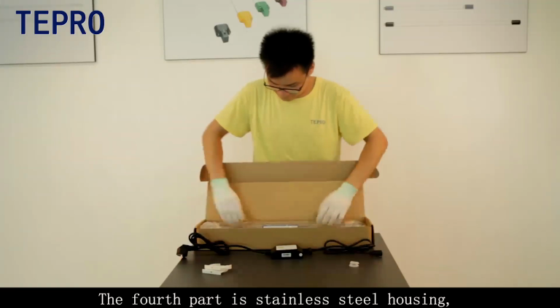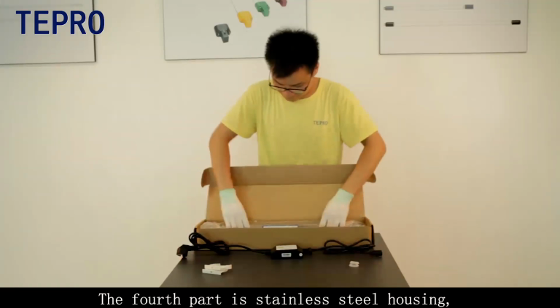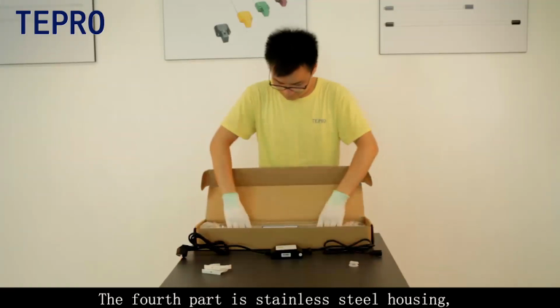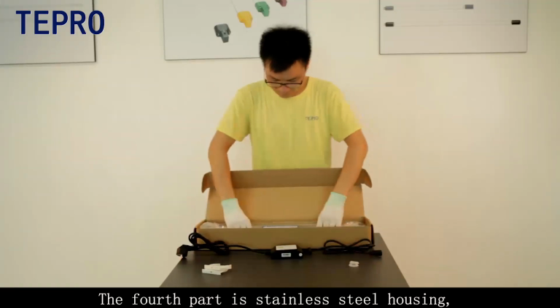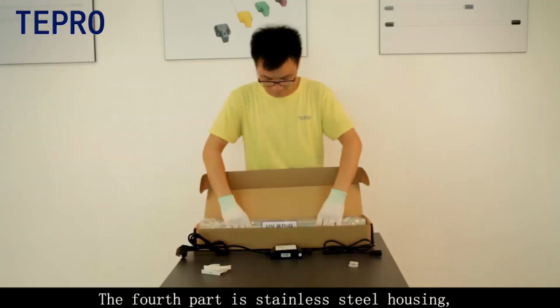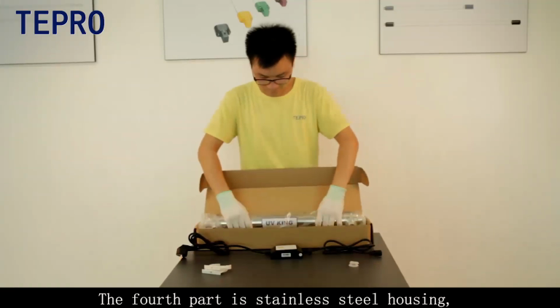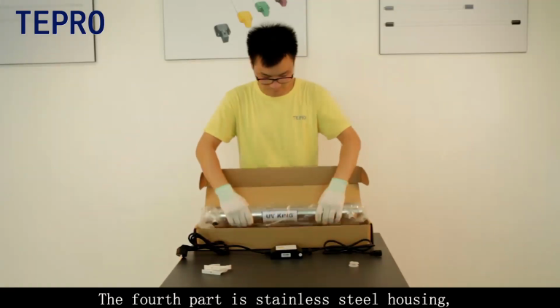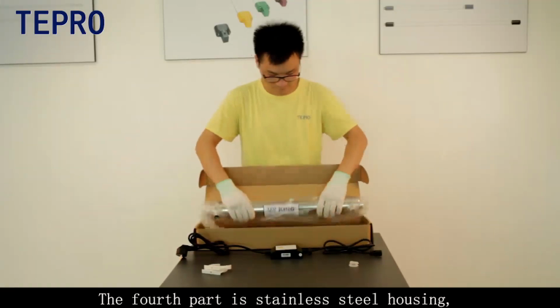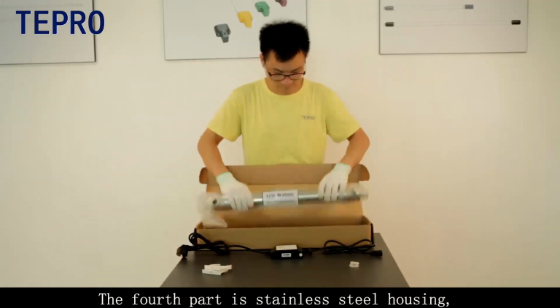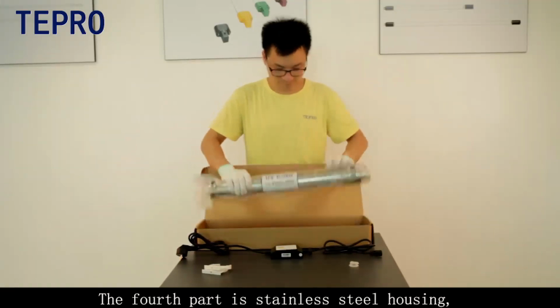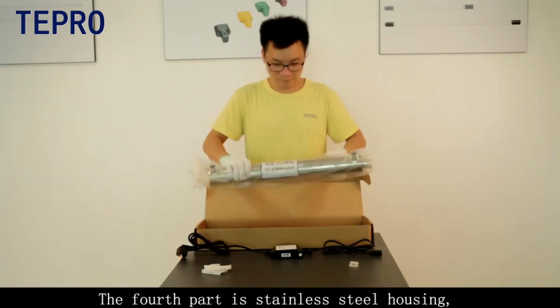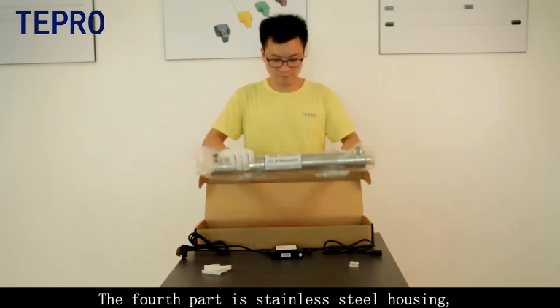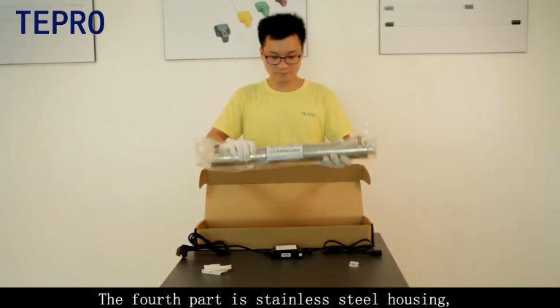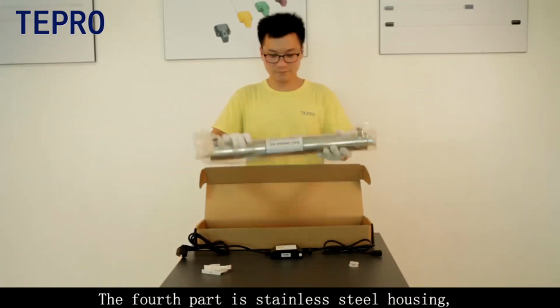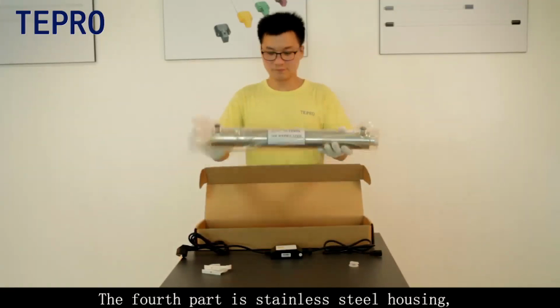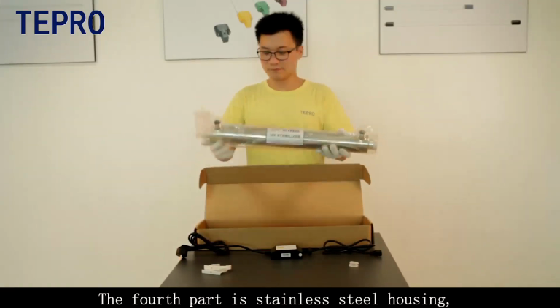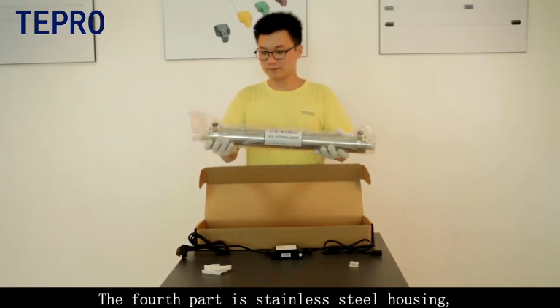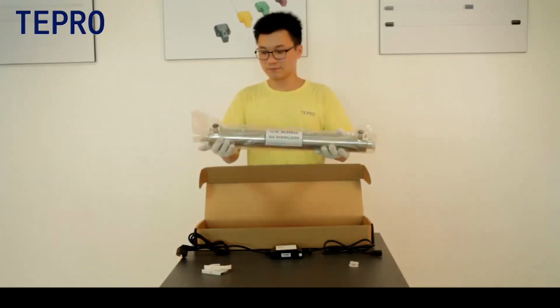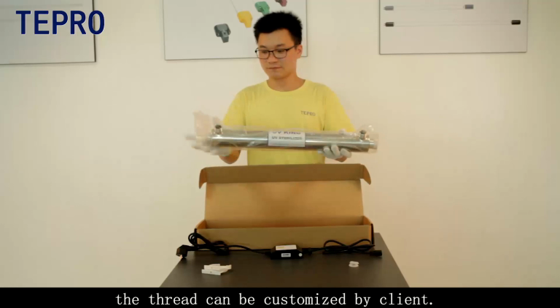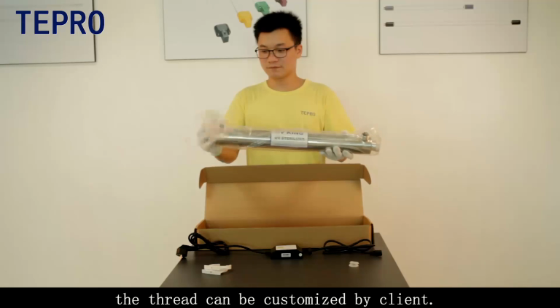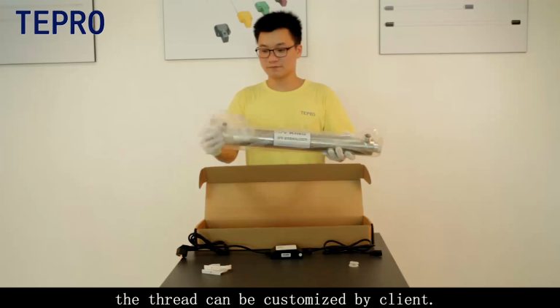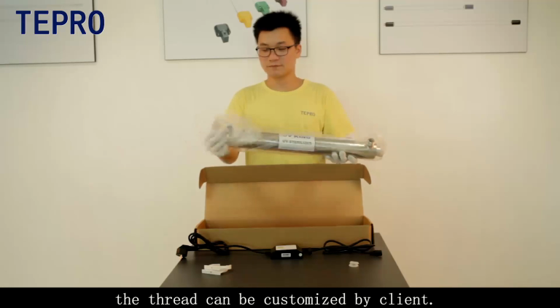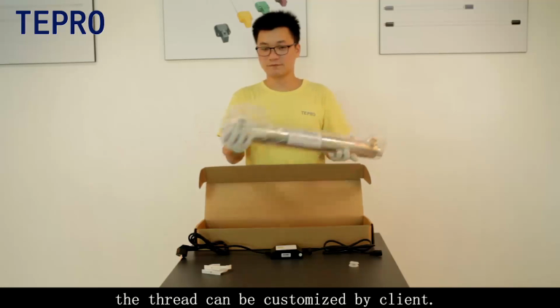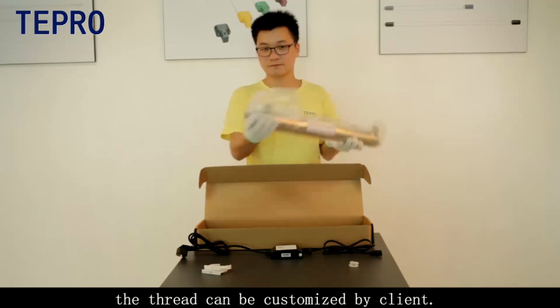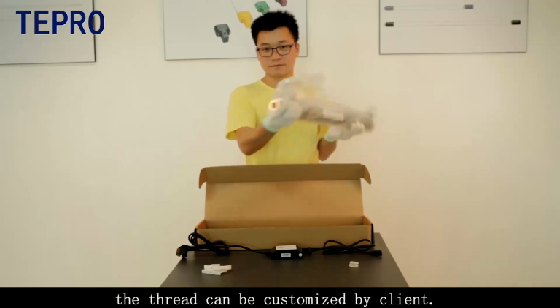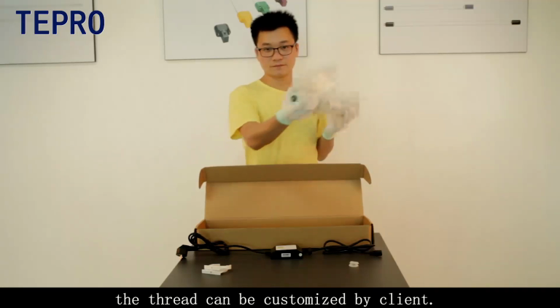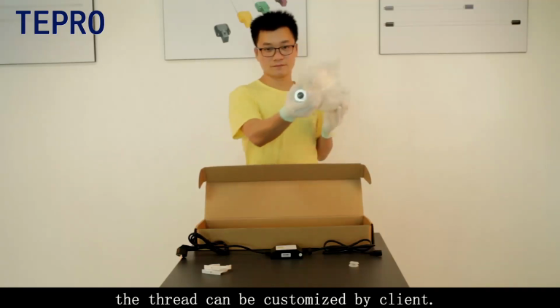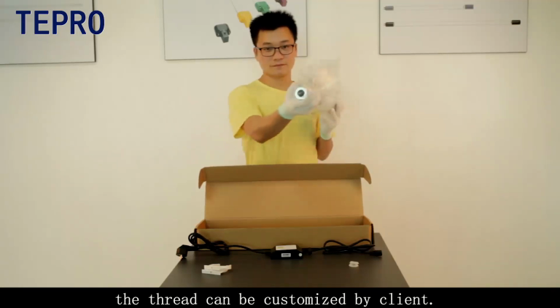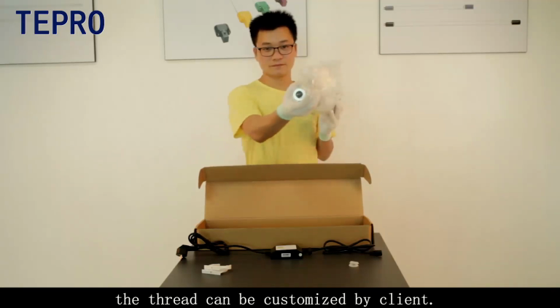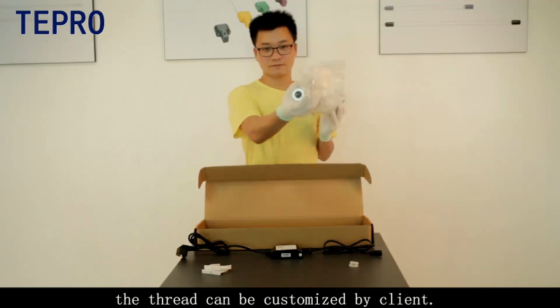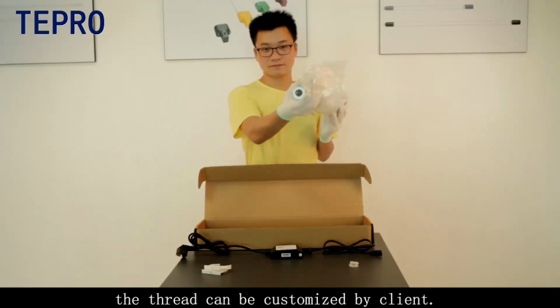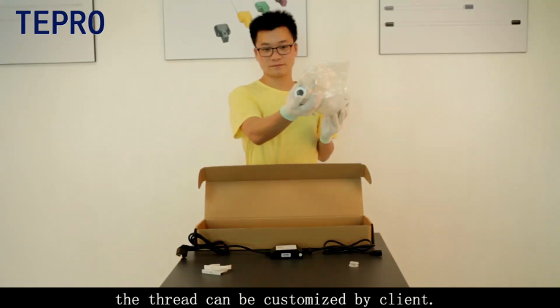The fourth part is the stainless steel housing. The thread can be customized by the client.